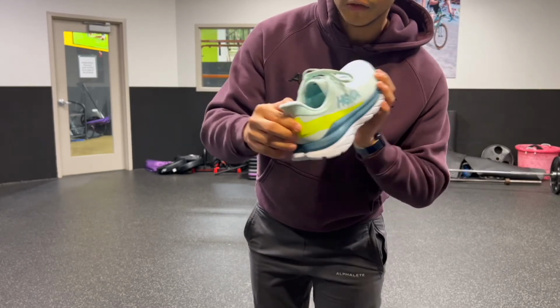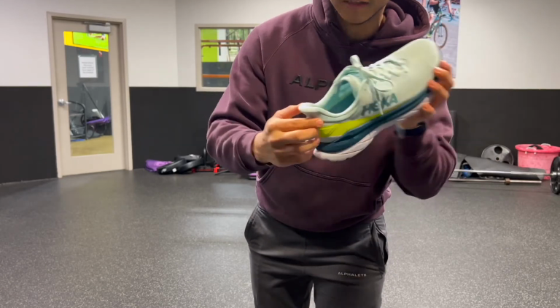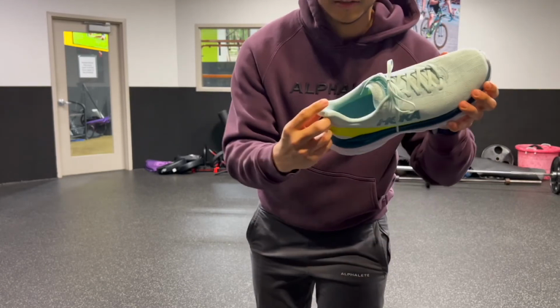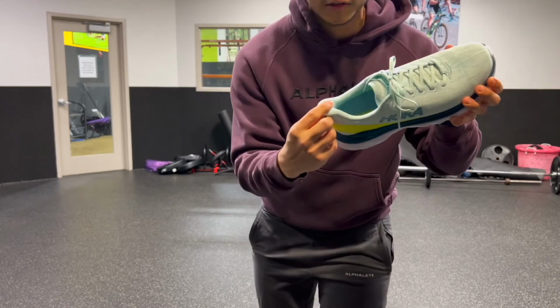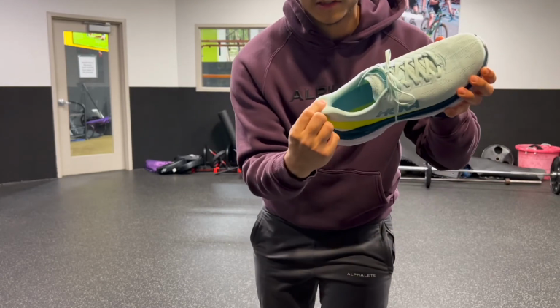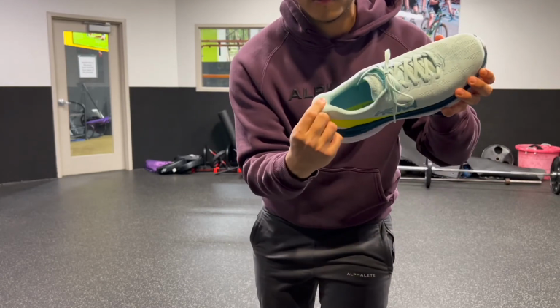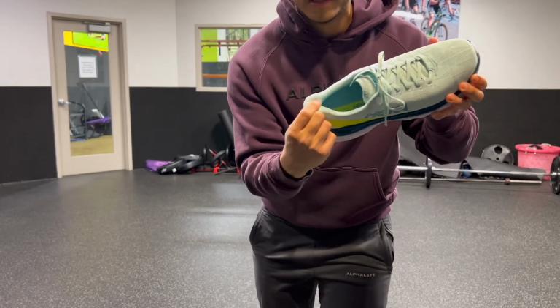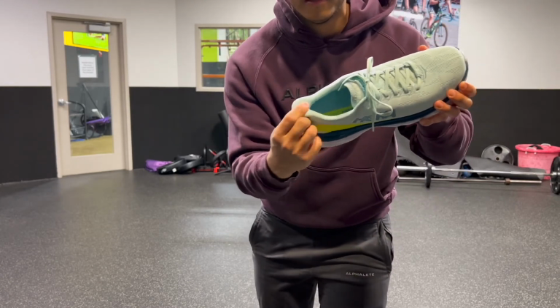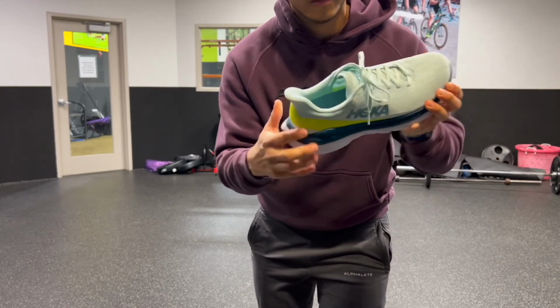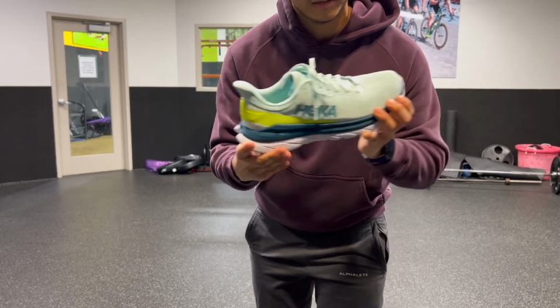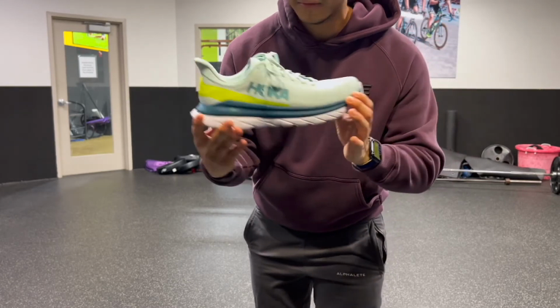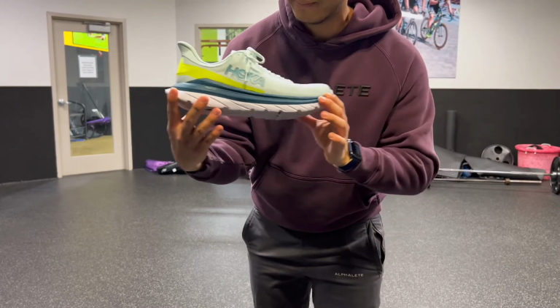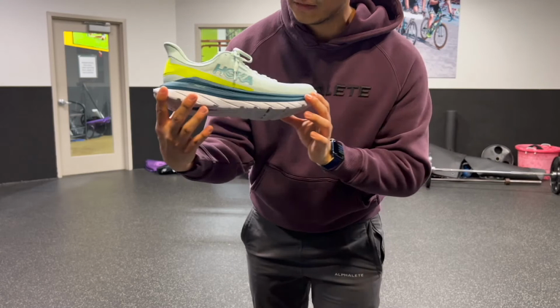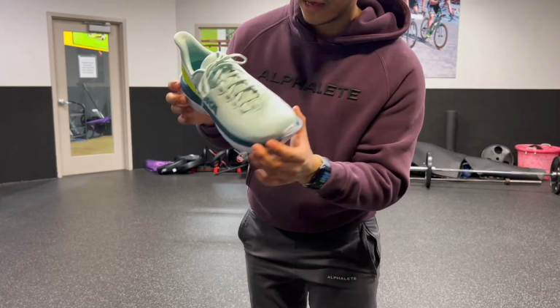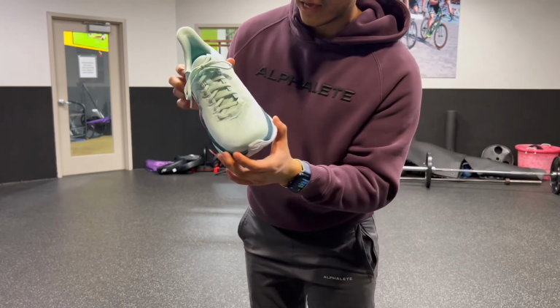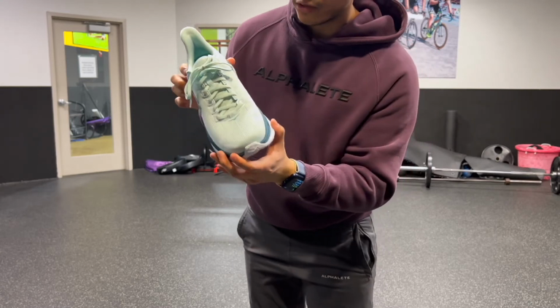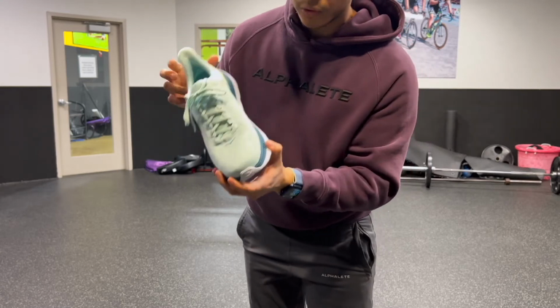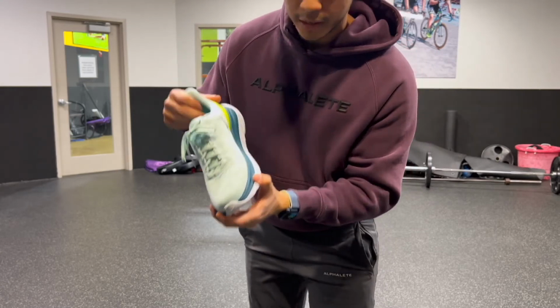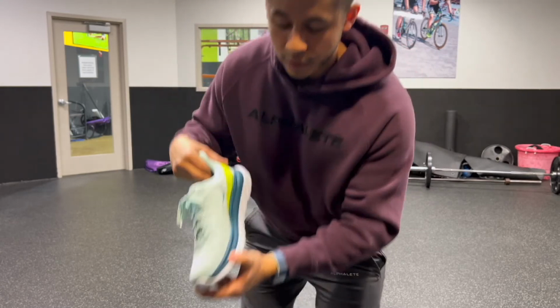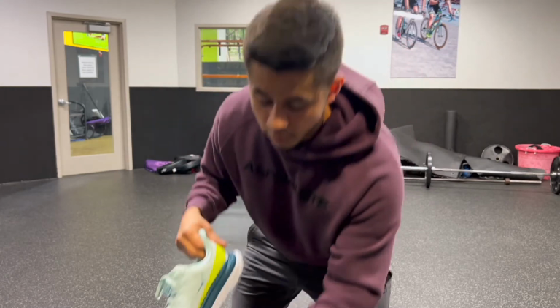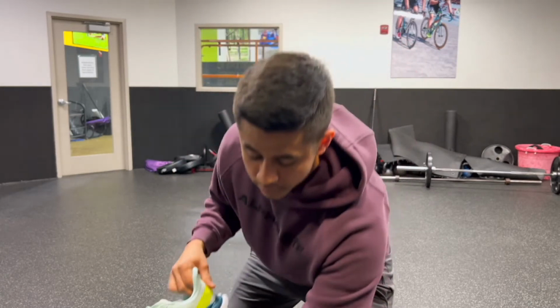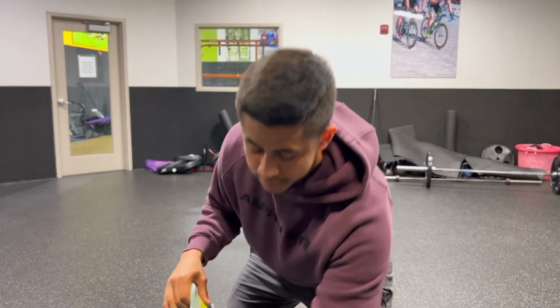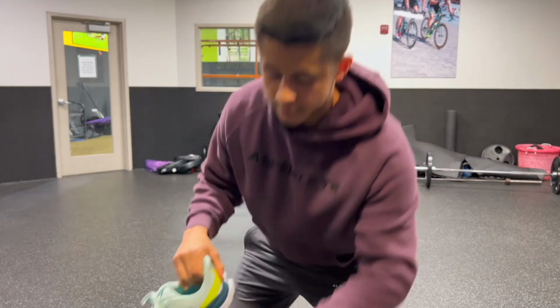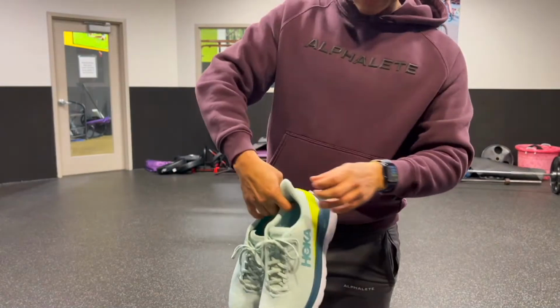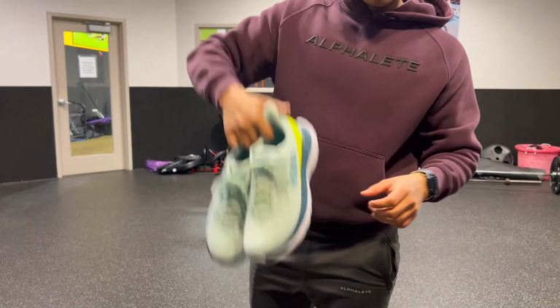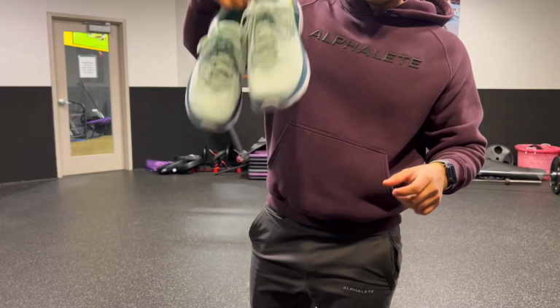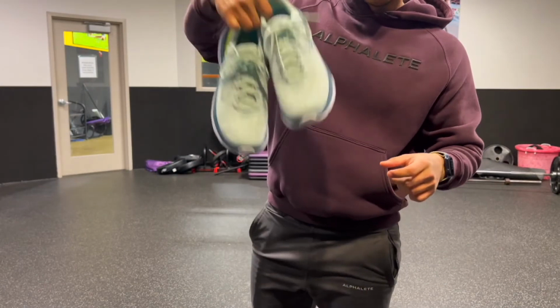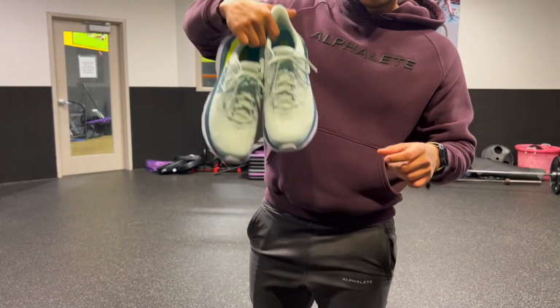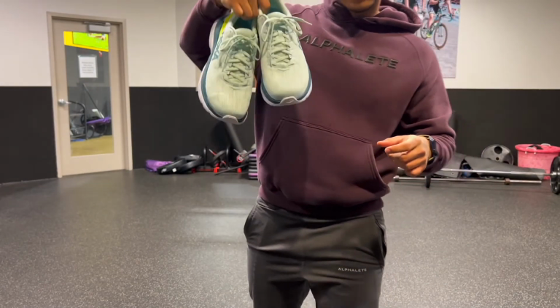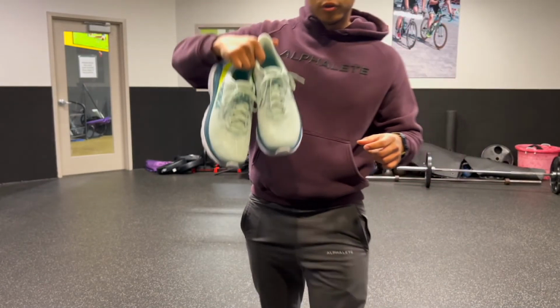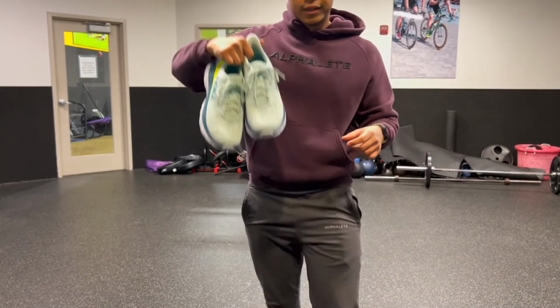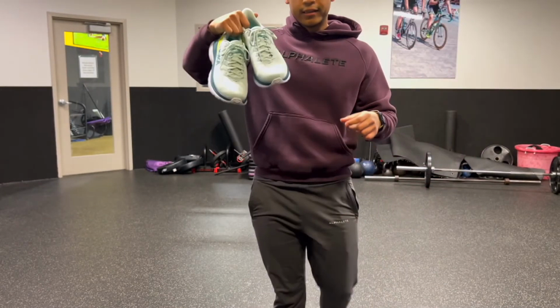You can see the cushioning right here — it's amazing. You cannot go wrong with this, even lifting both of the shoes like this. They're super super comfortable.